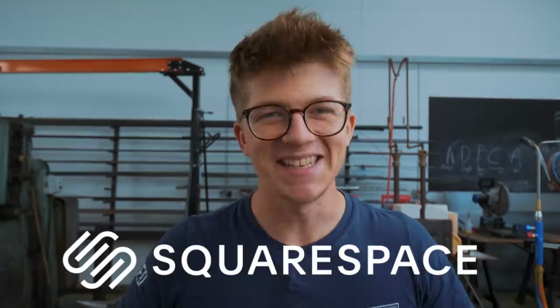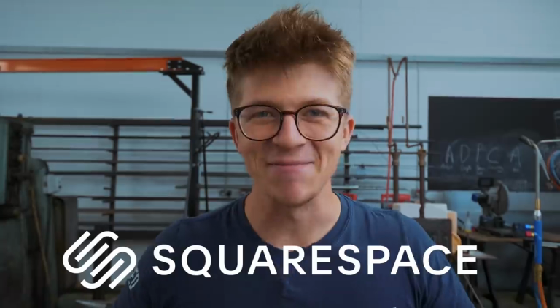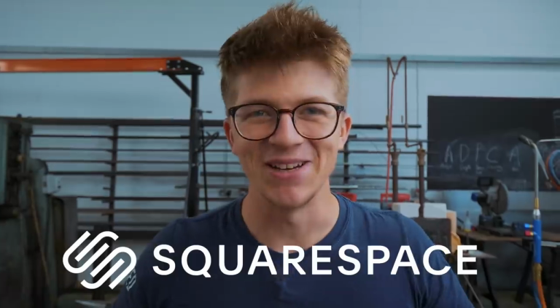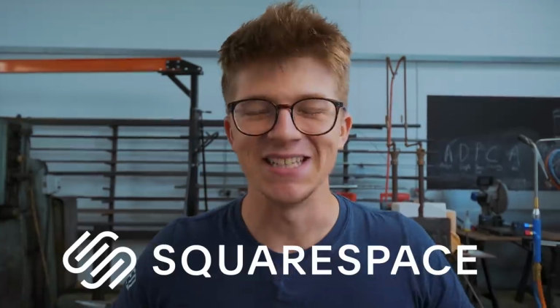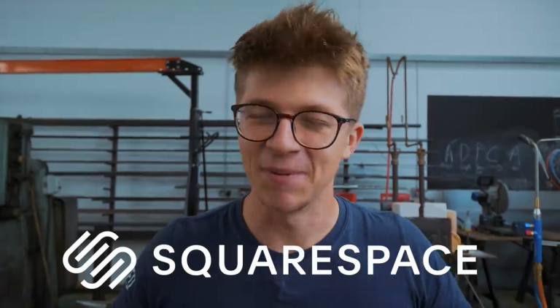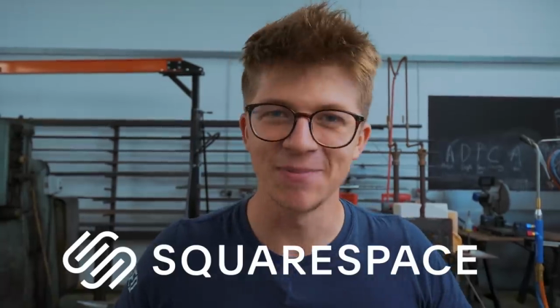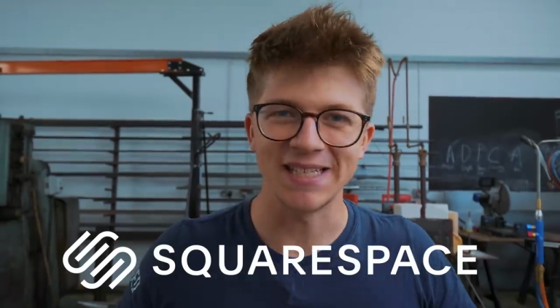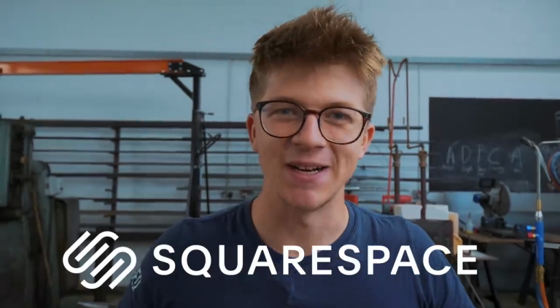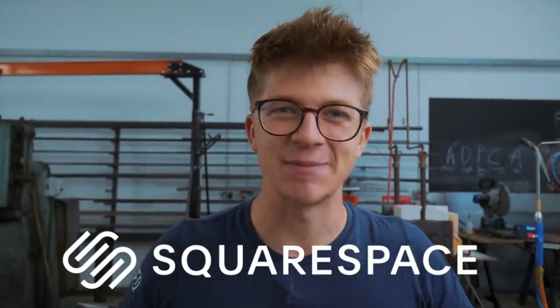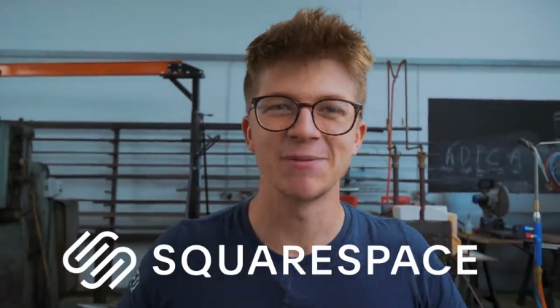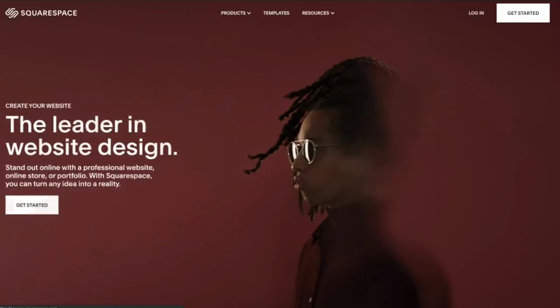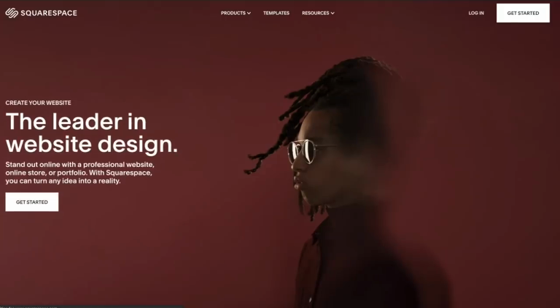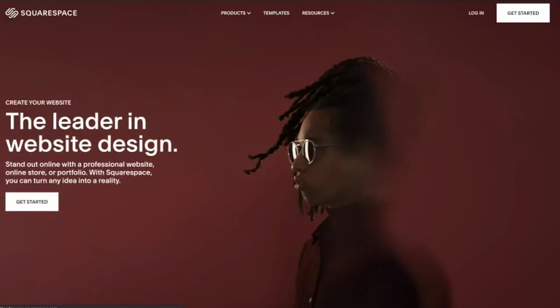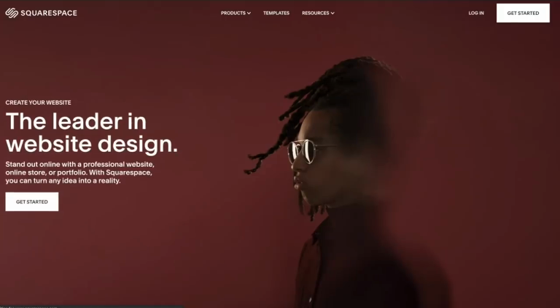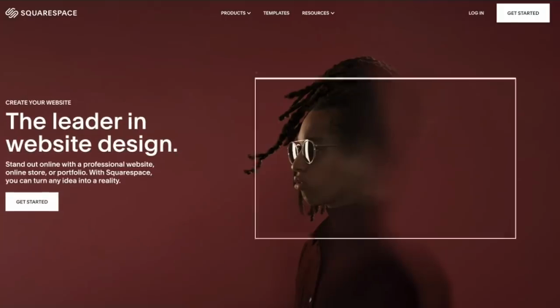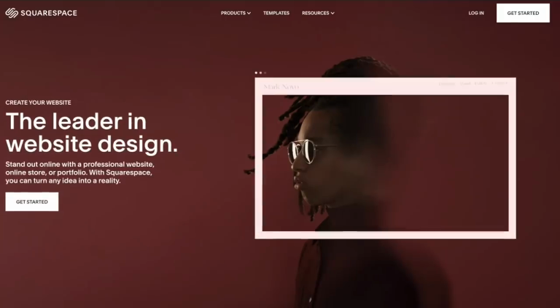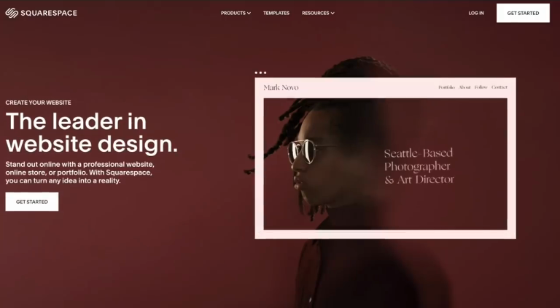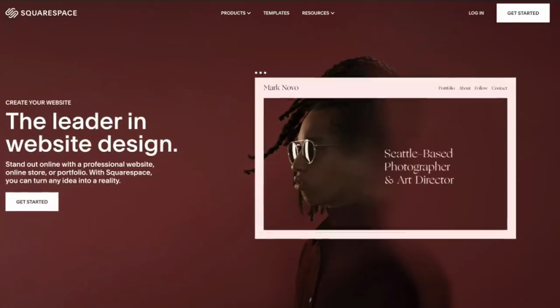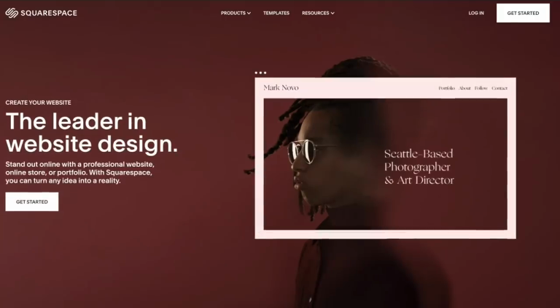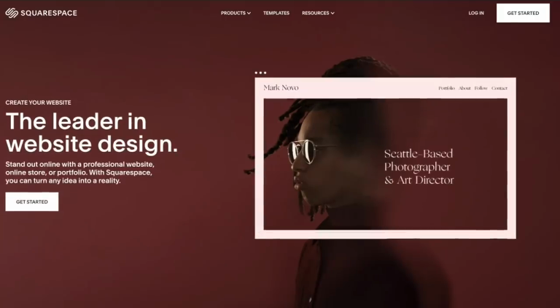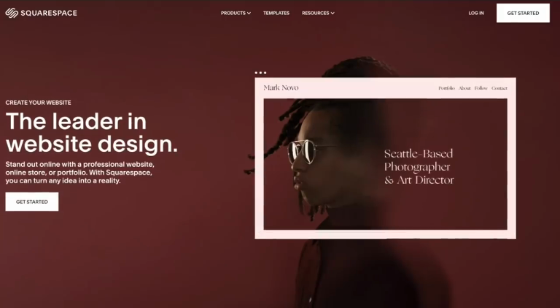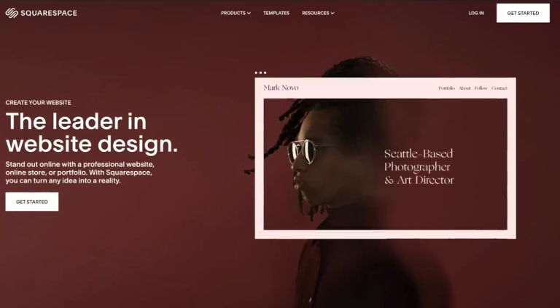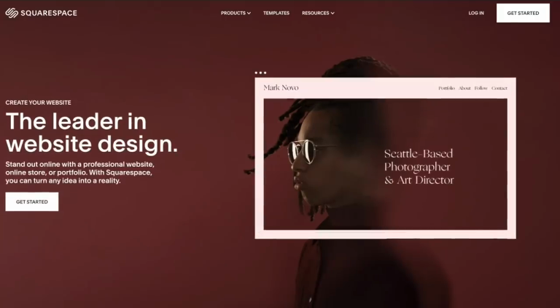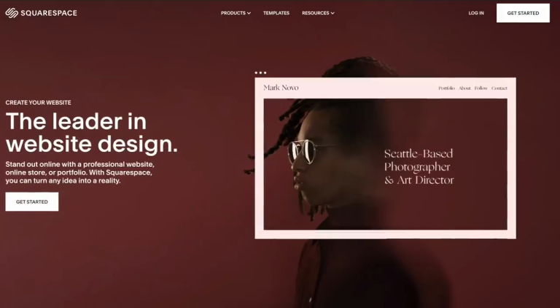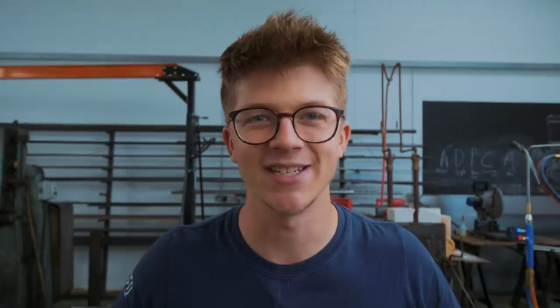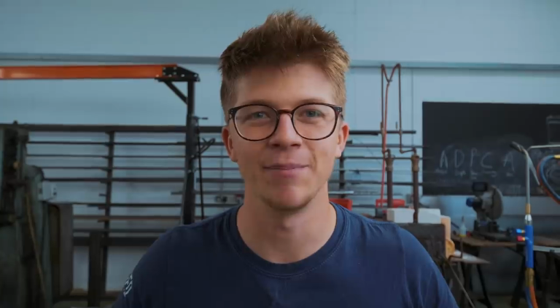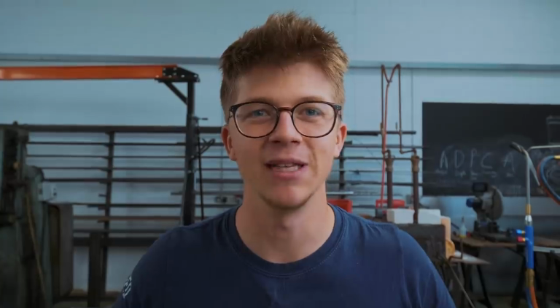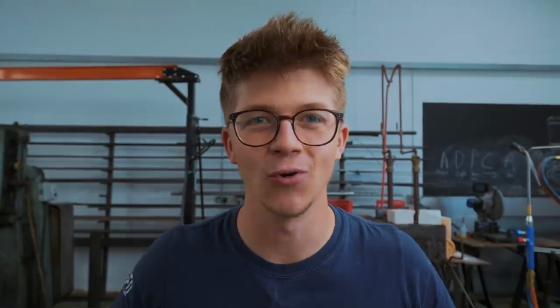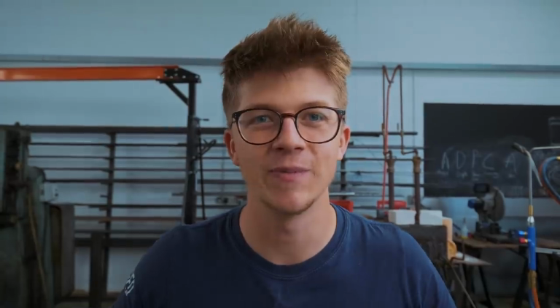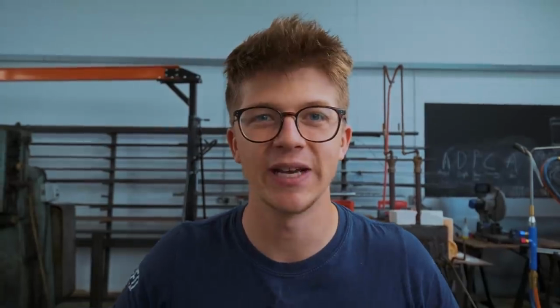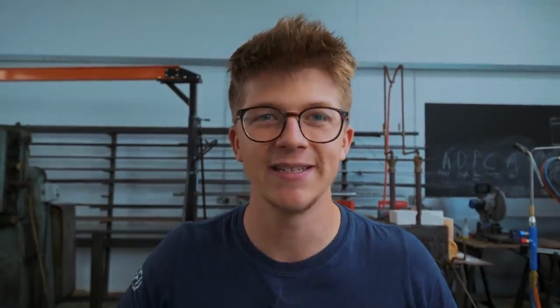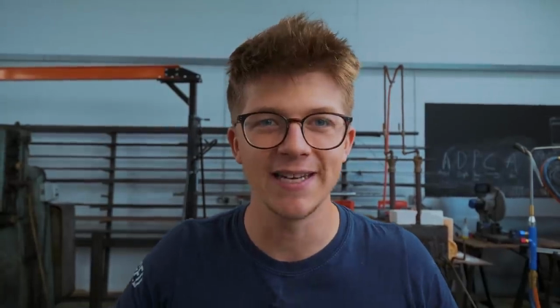This episode is sponsored by Squarespace. Please go to squarespace.com/forge to check them out and start building your website today.